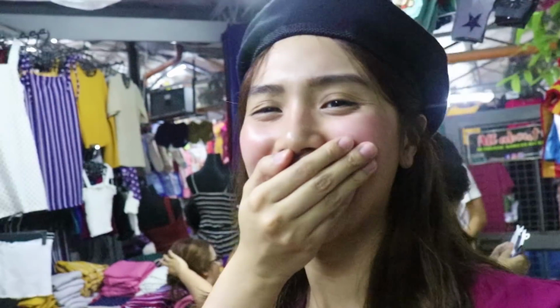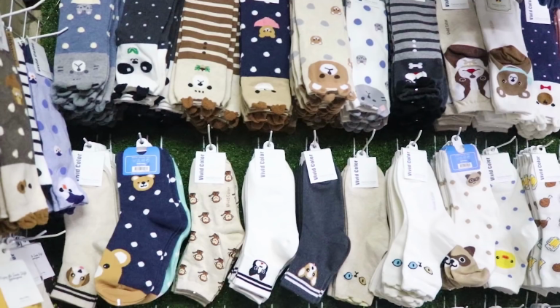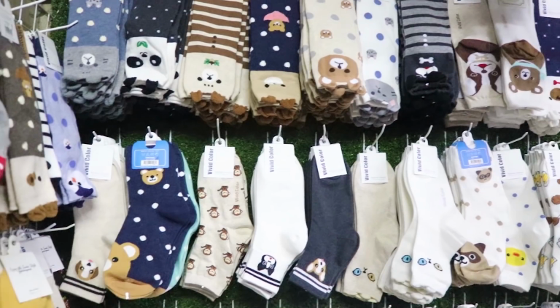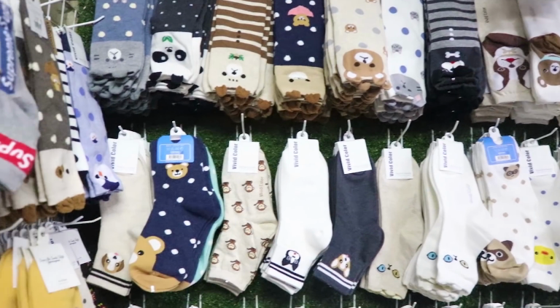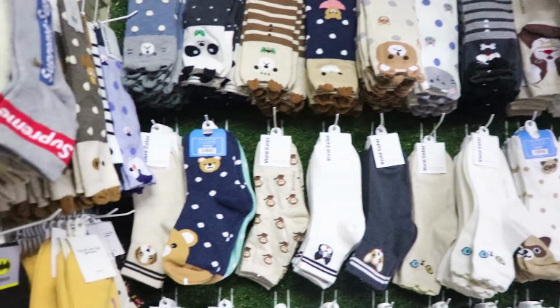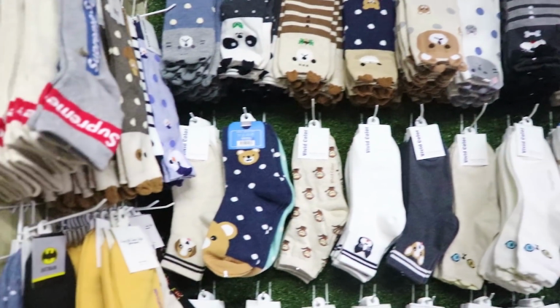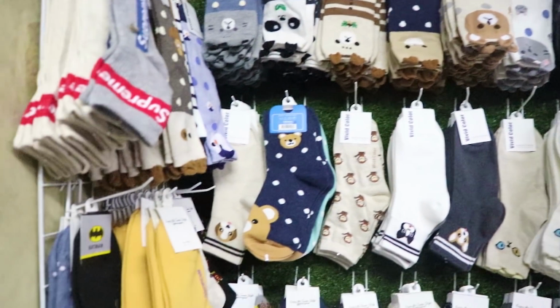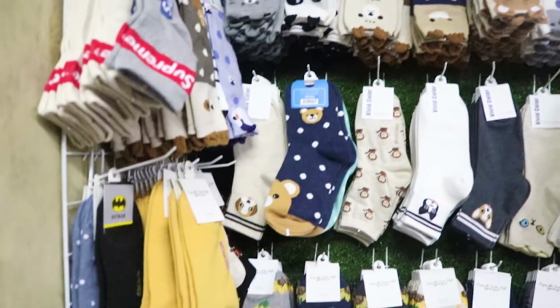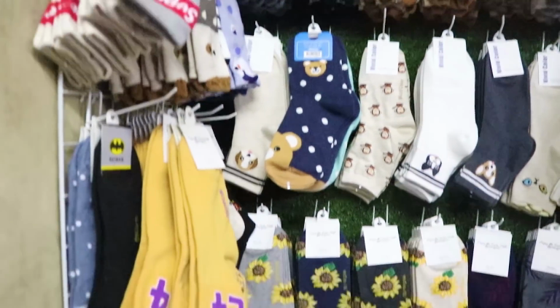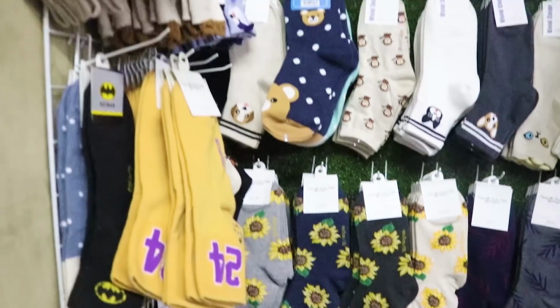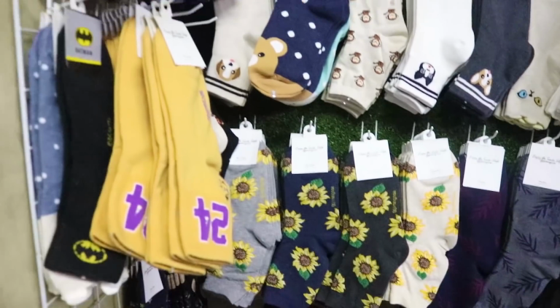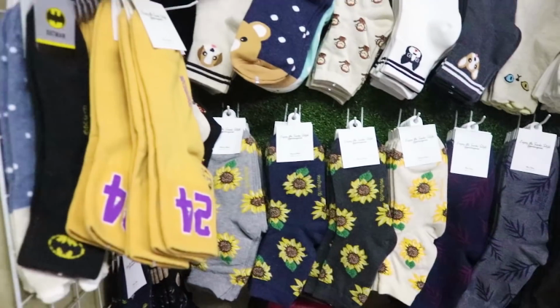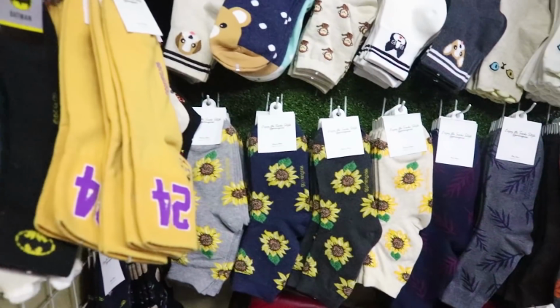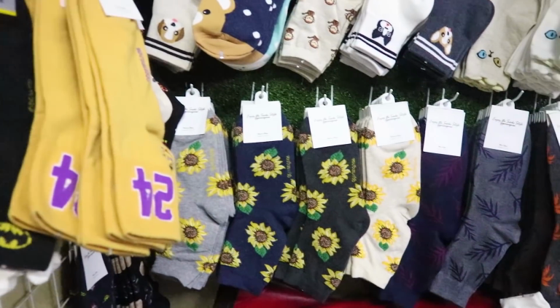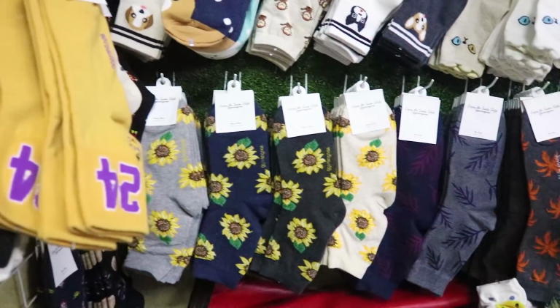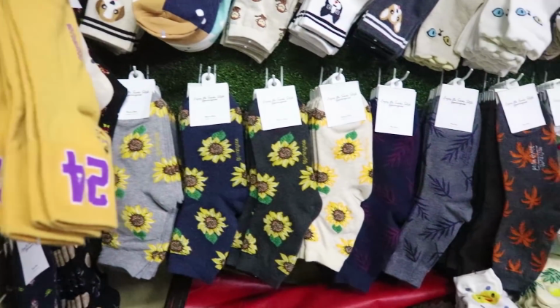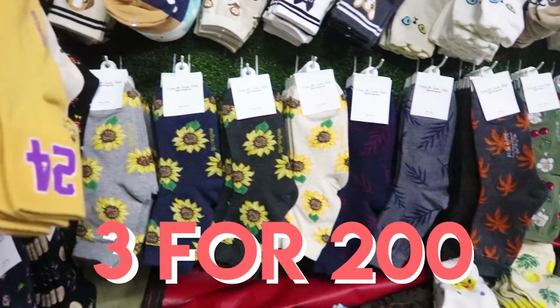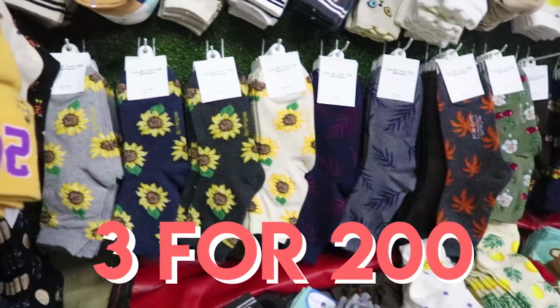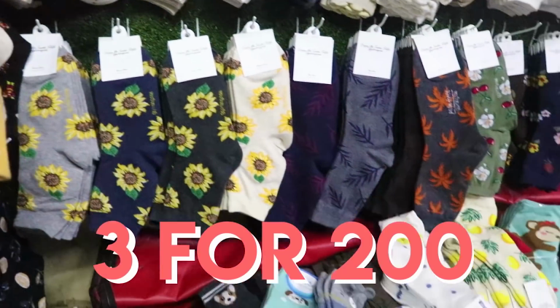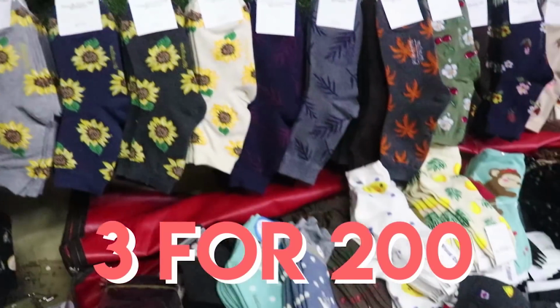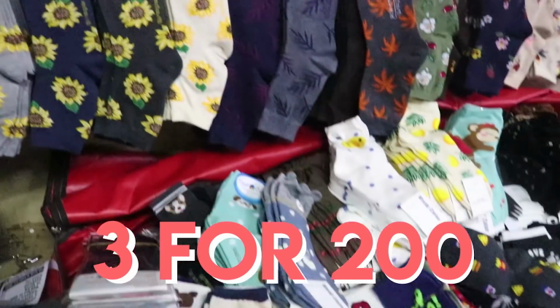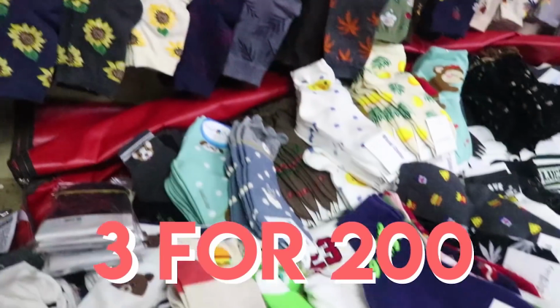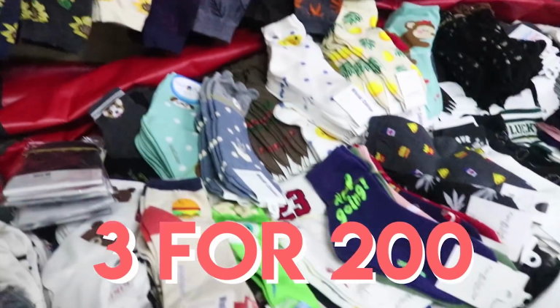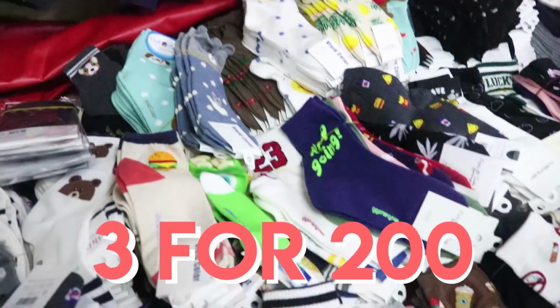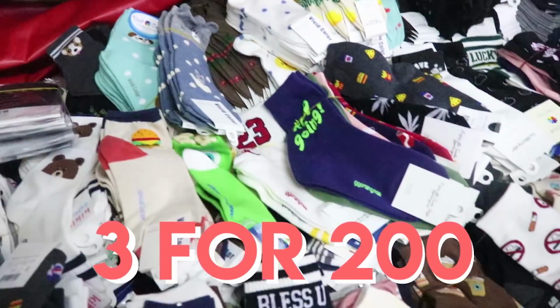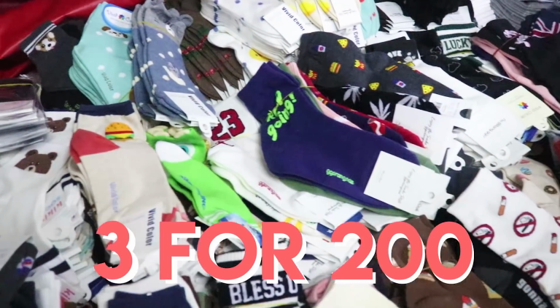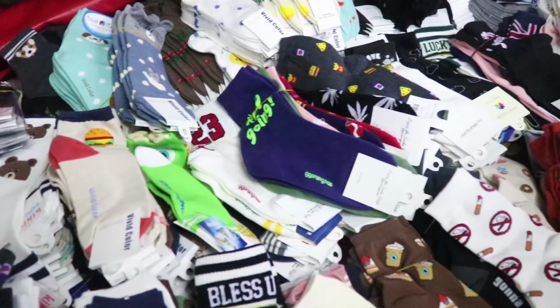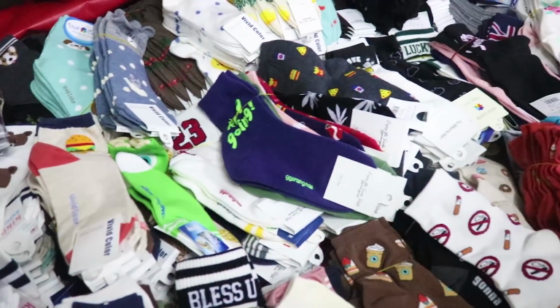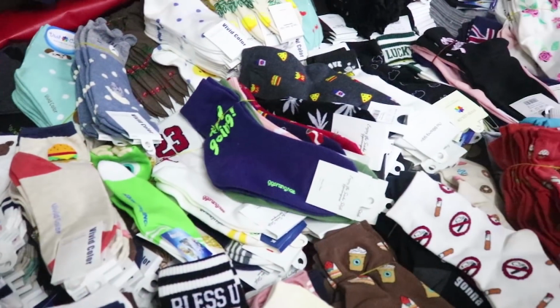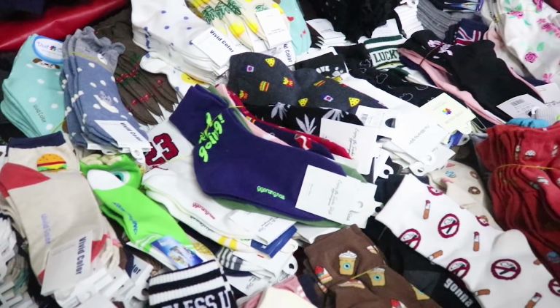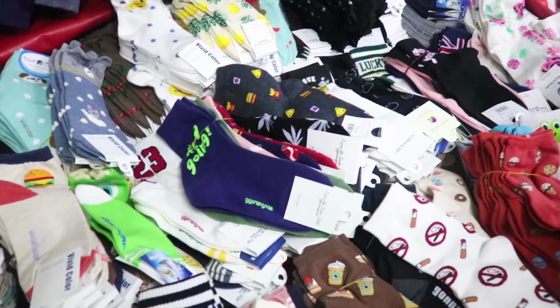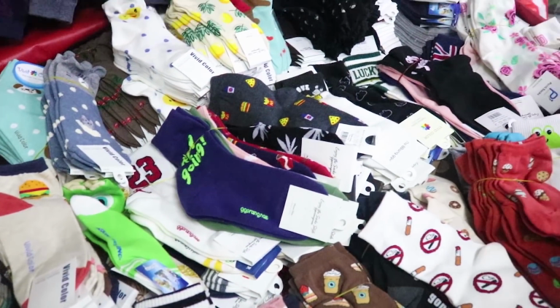Super duper cute socks — 300, 400, 200 pesos options. Sobrang solid.